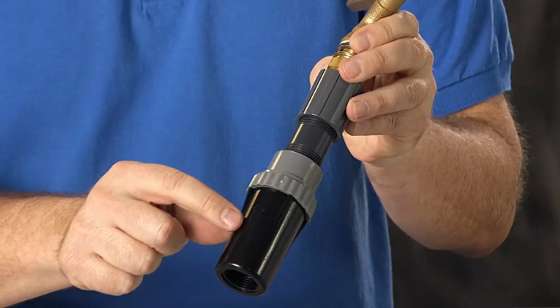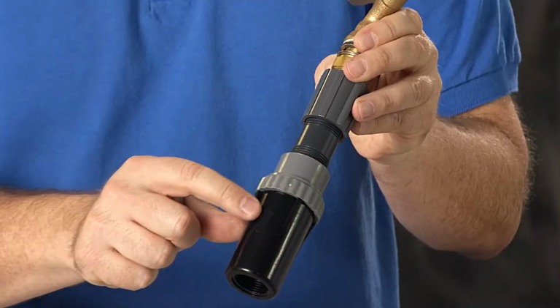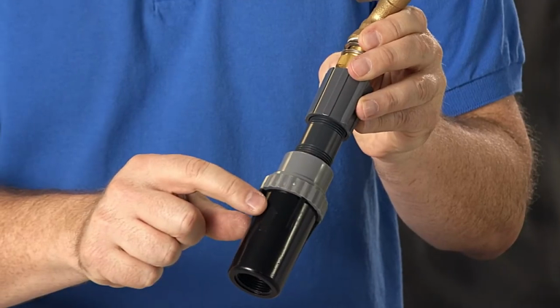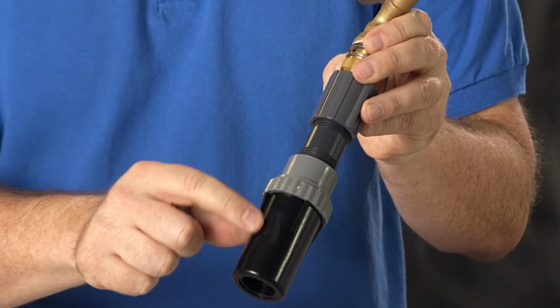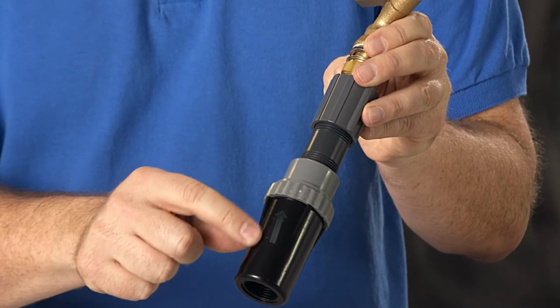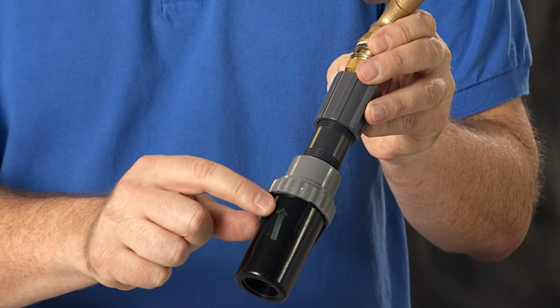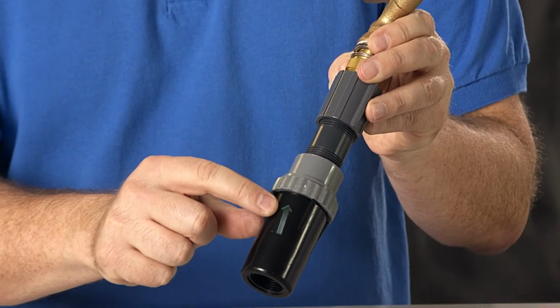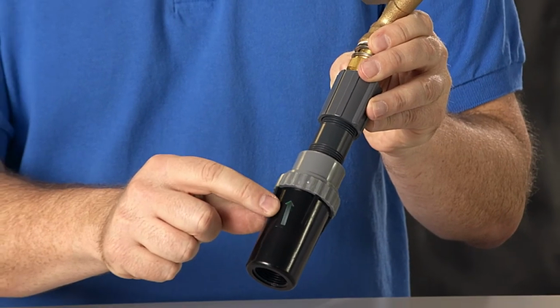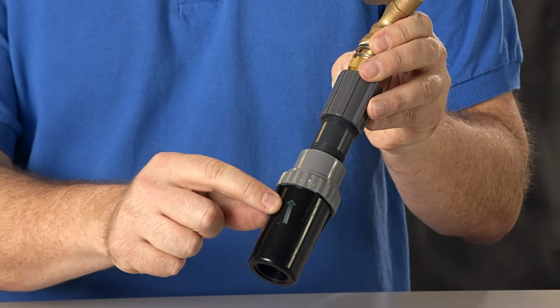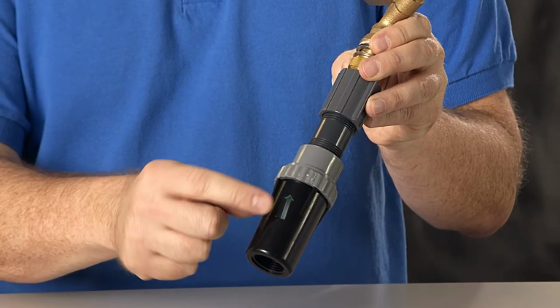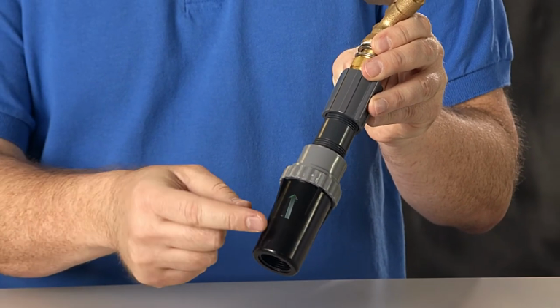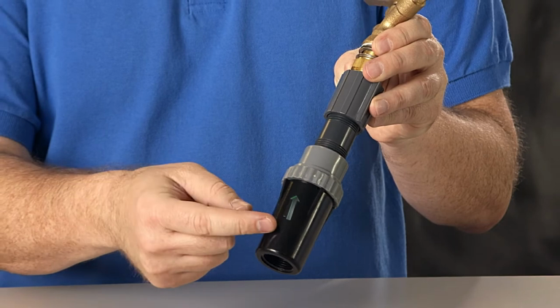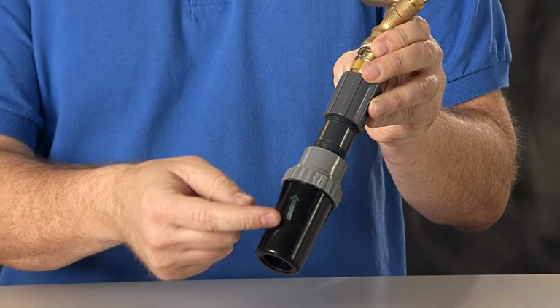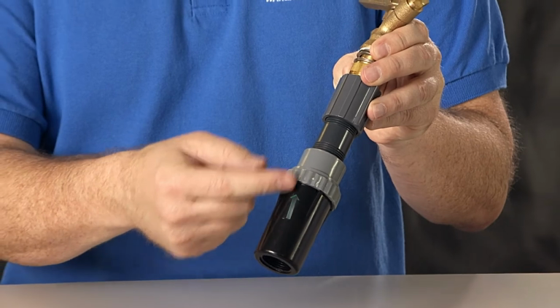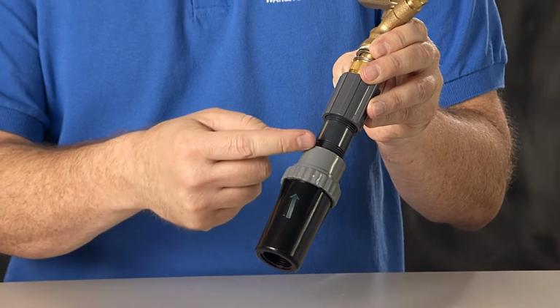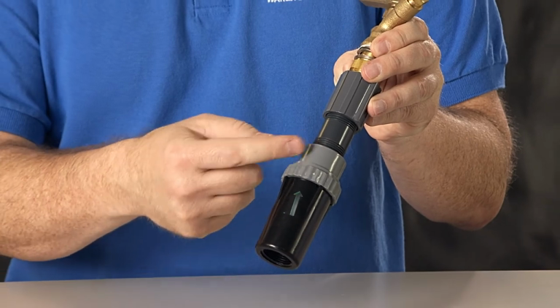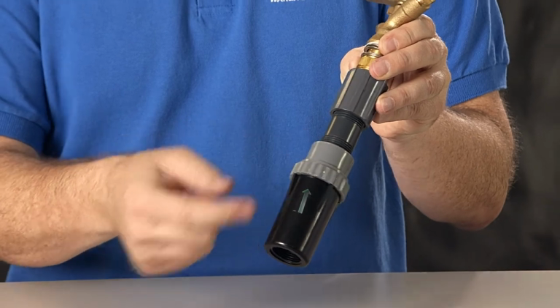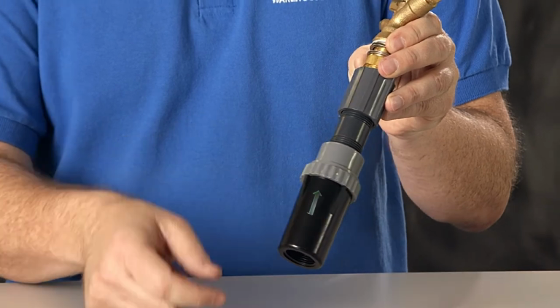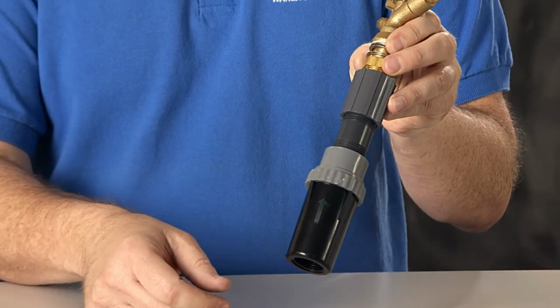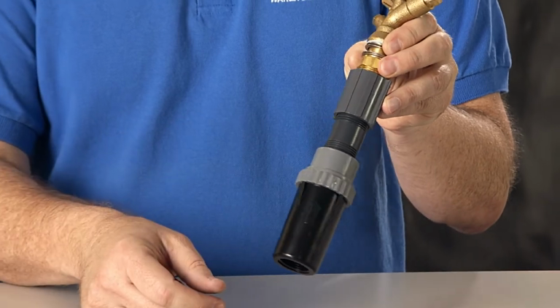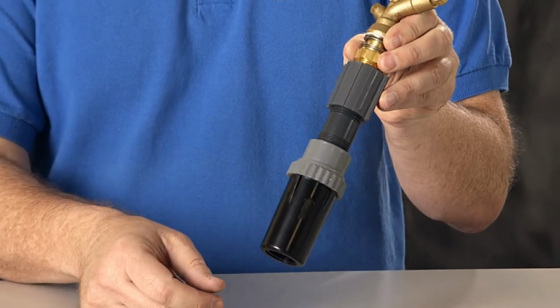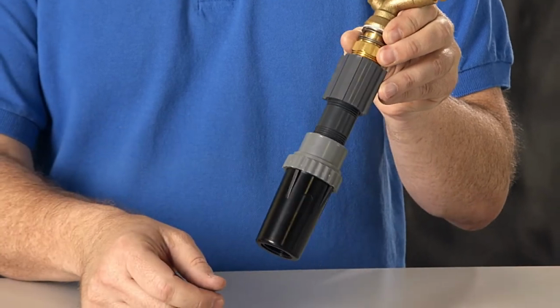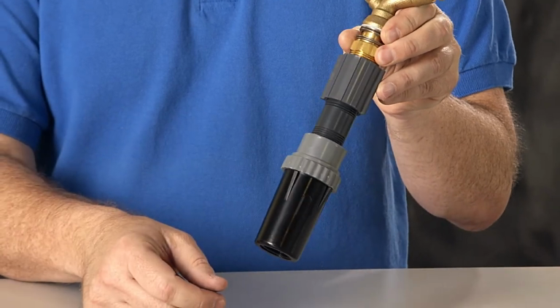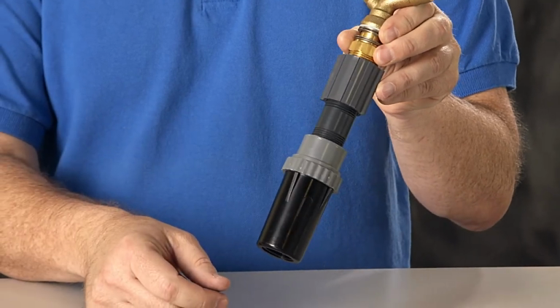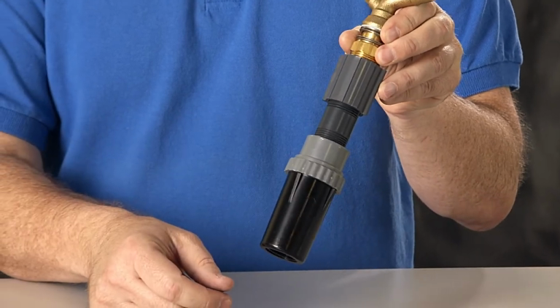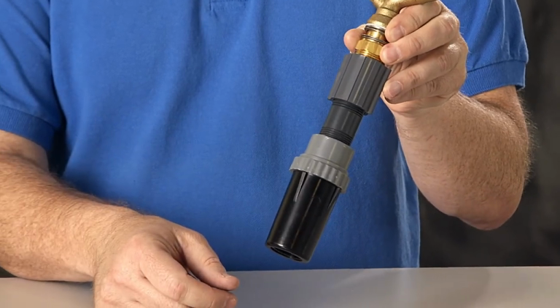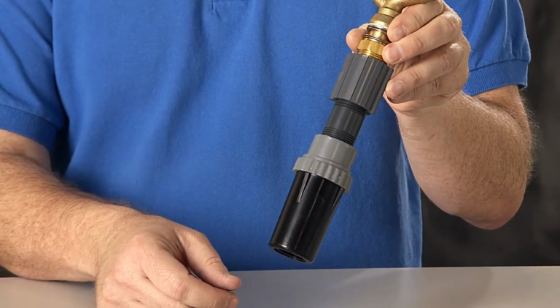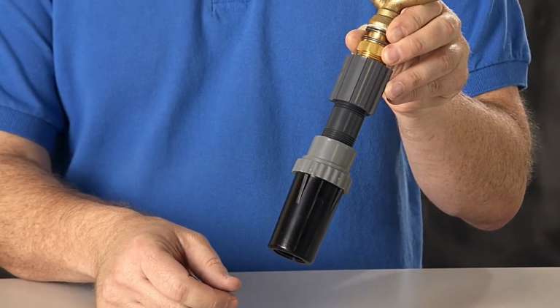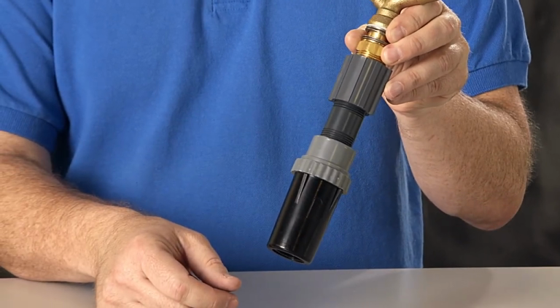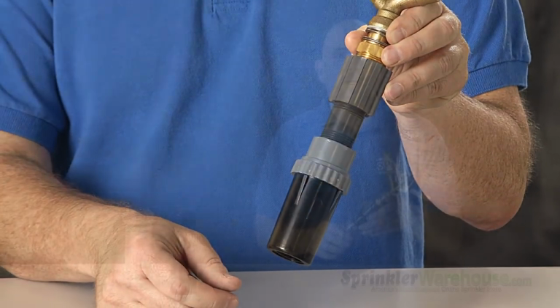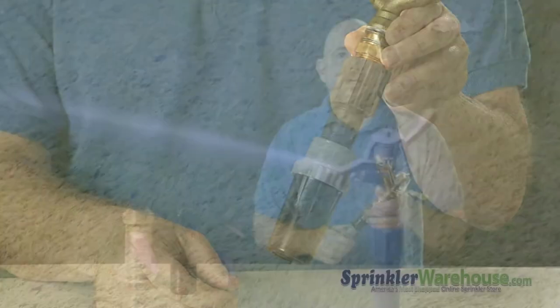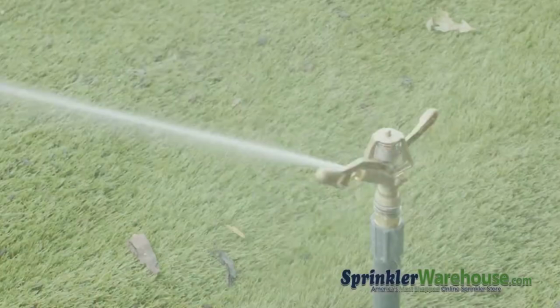When you do install one of these, look for the arrow on the side, because that tells you which direction the flow of water goes.